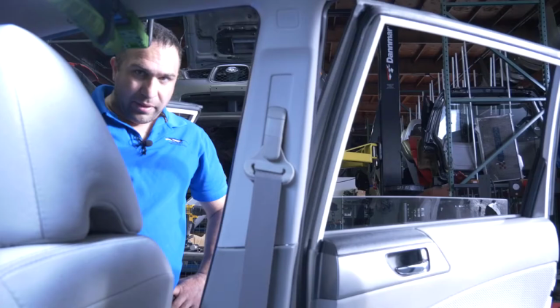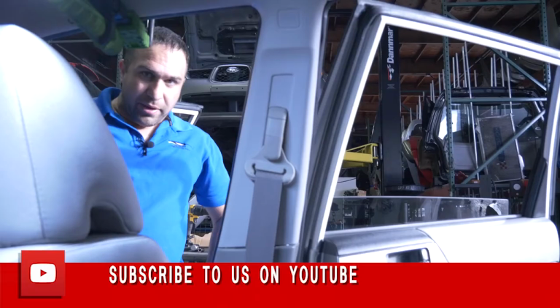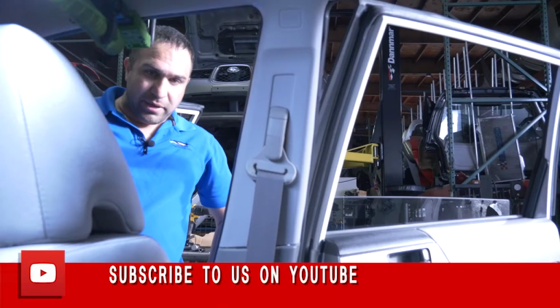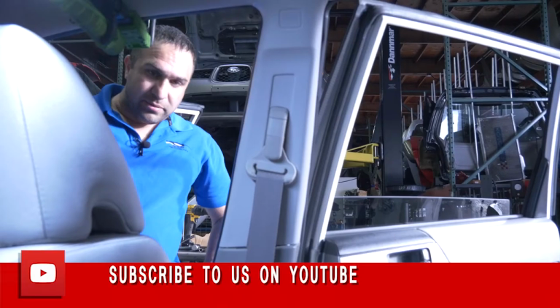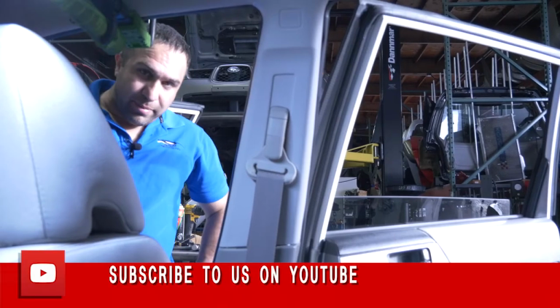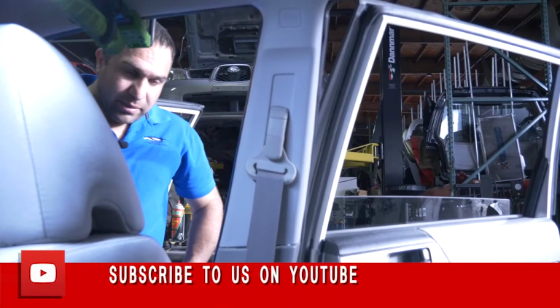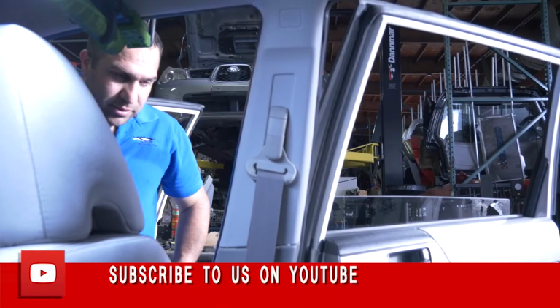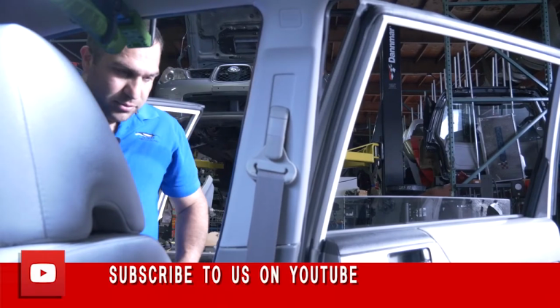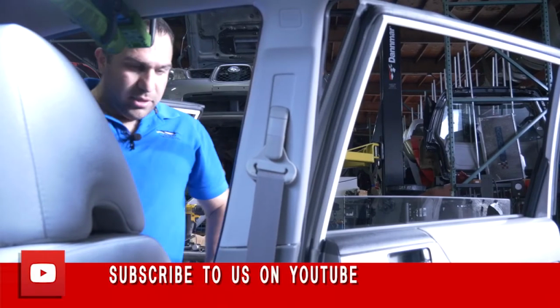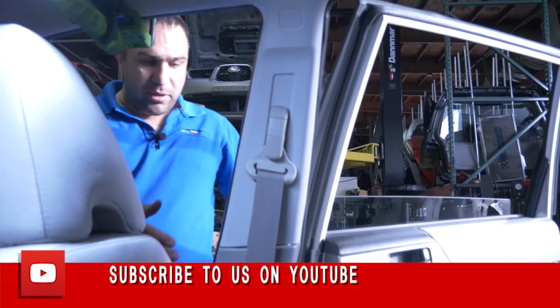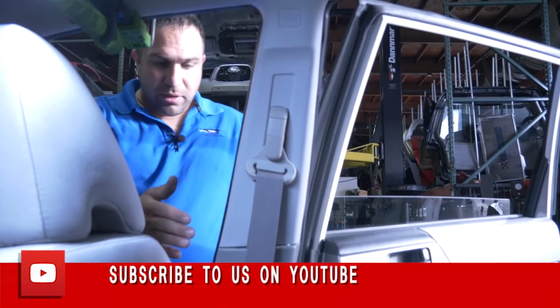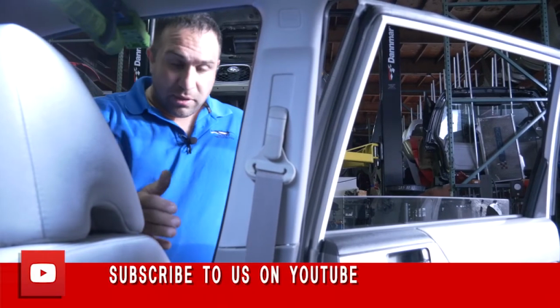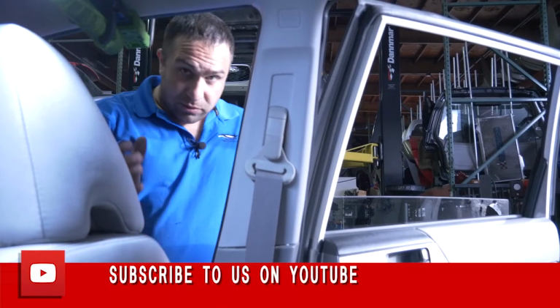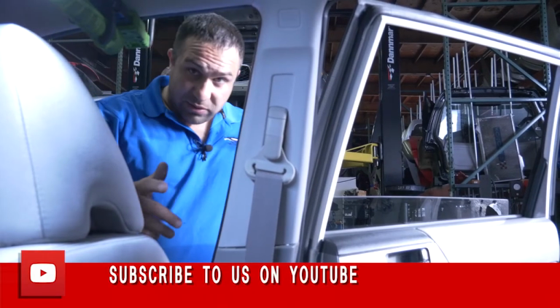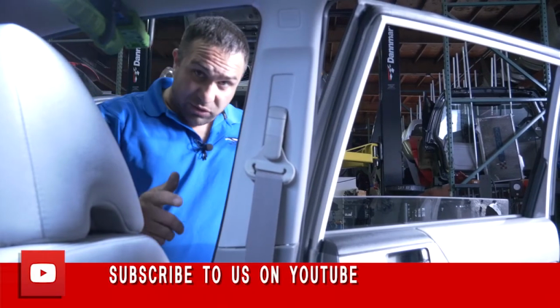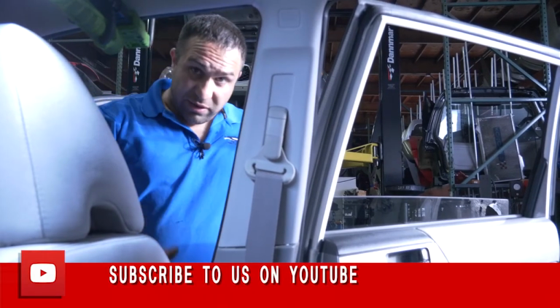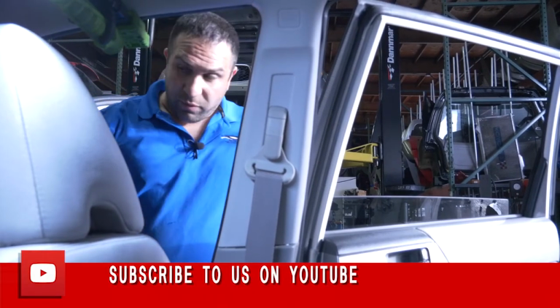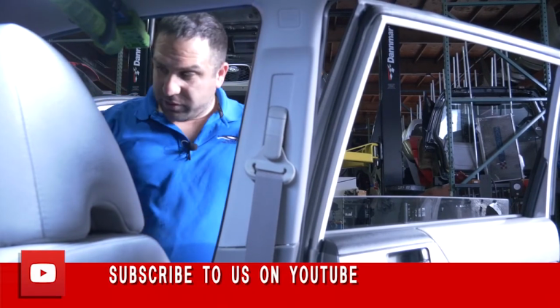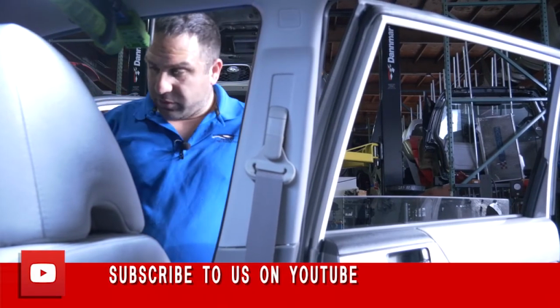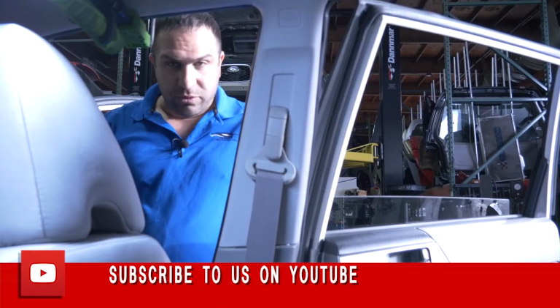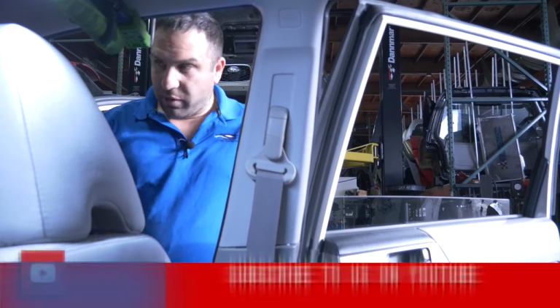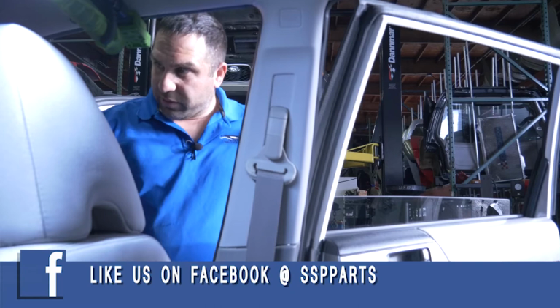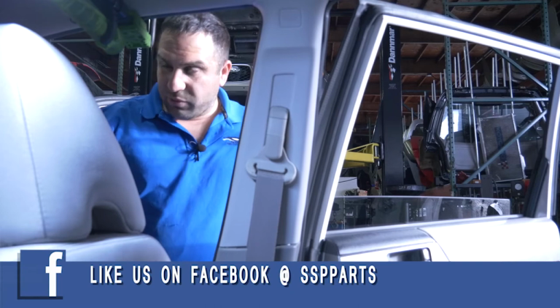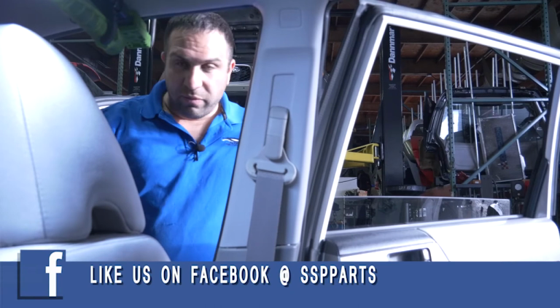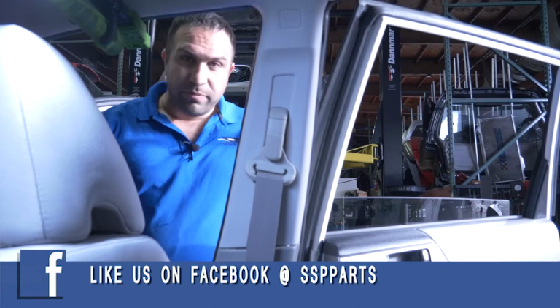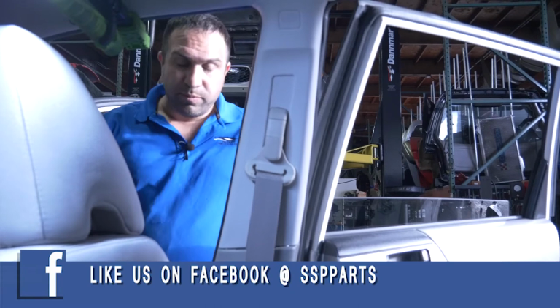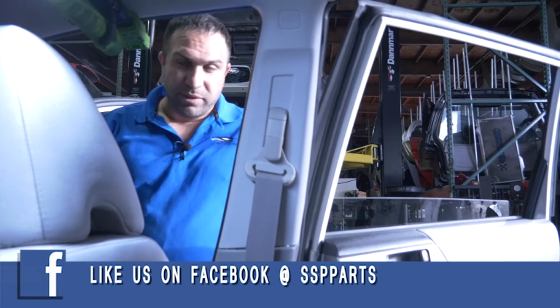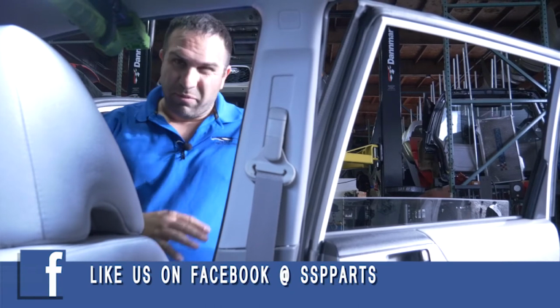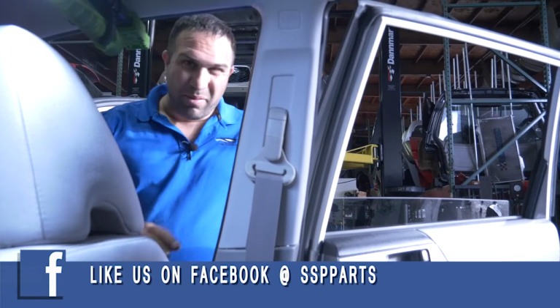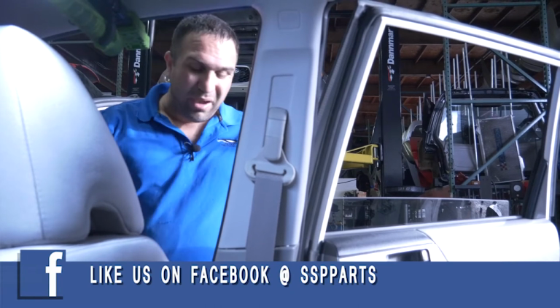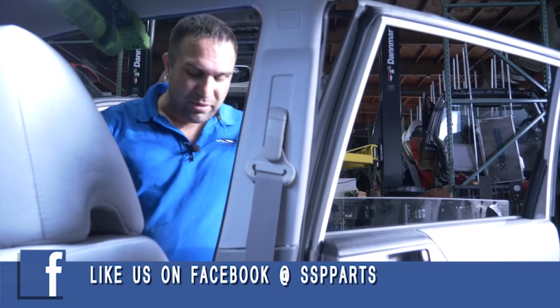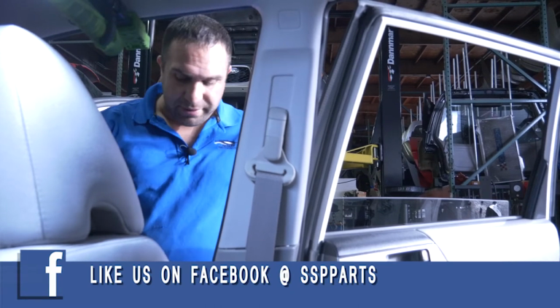Hi guys, we're back. We're going to do the 2013 Forester — it's the same from 2009 to 2013. We're going to swap this seatbelt out.